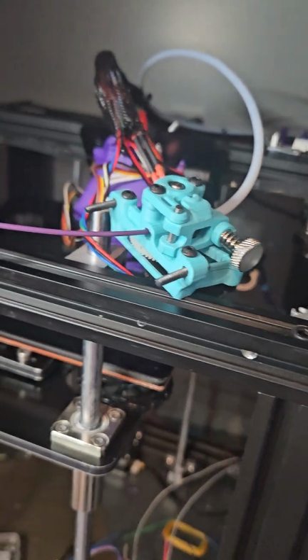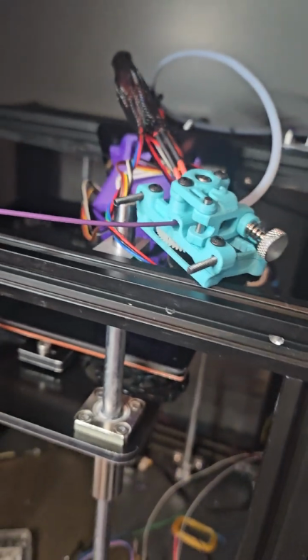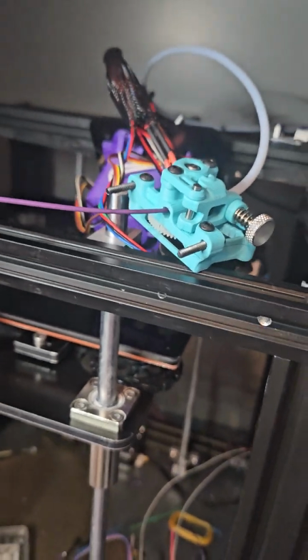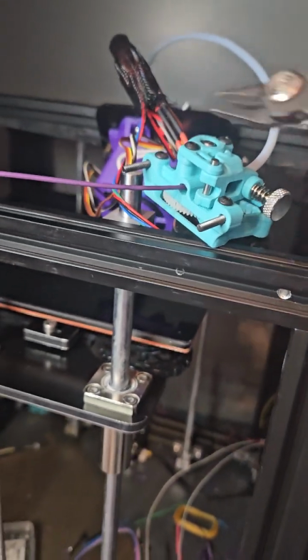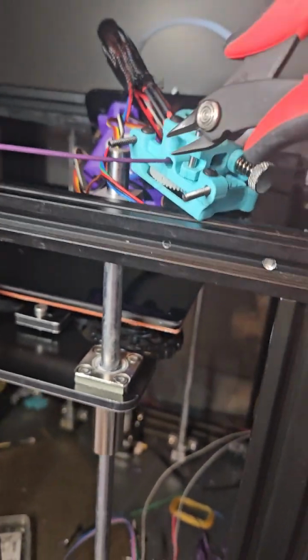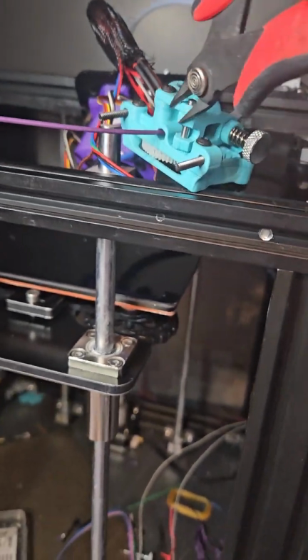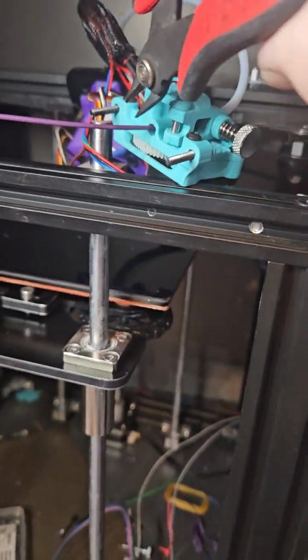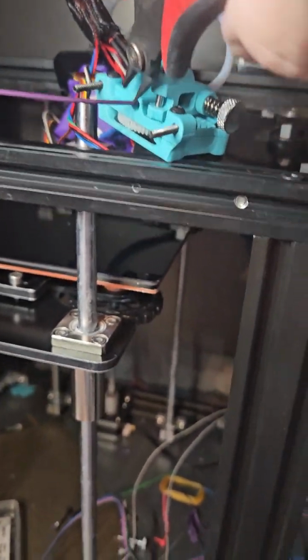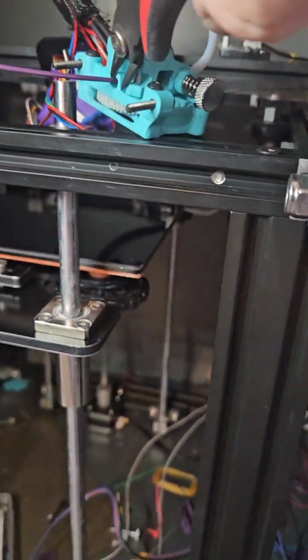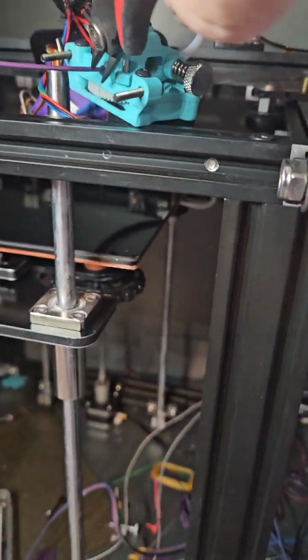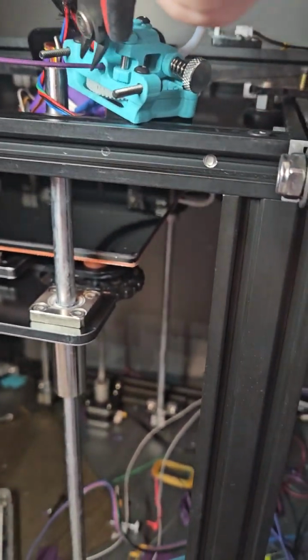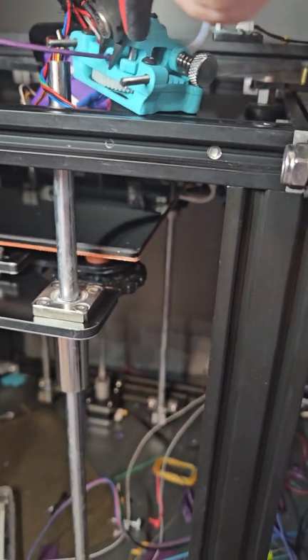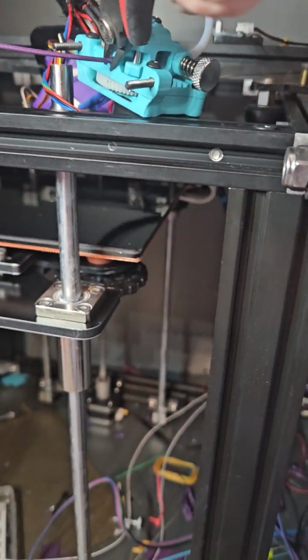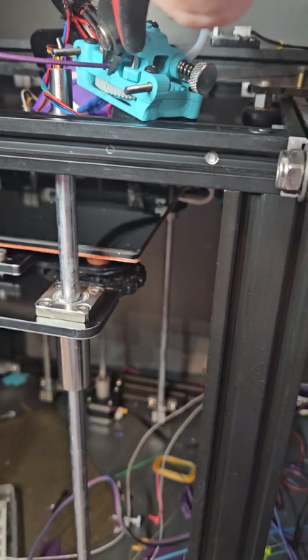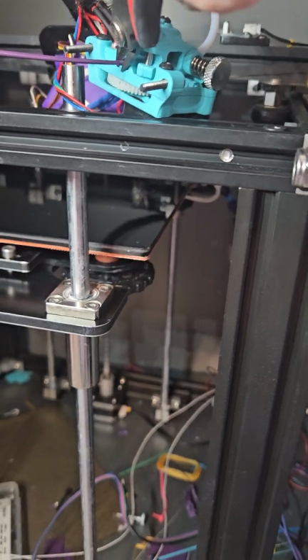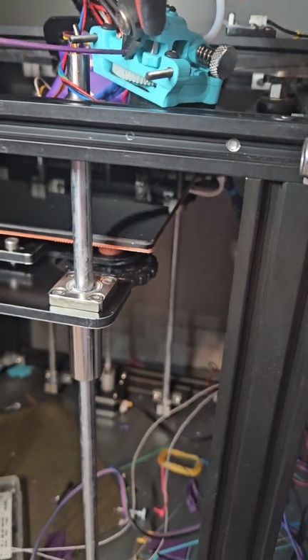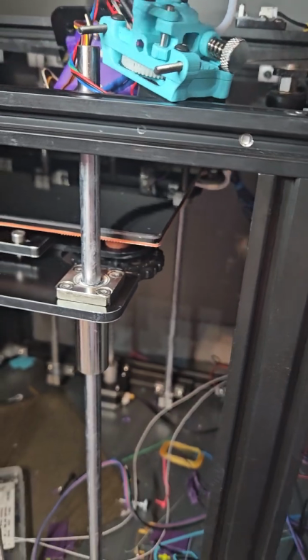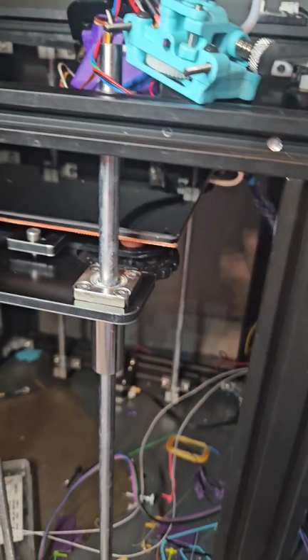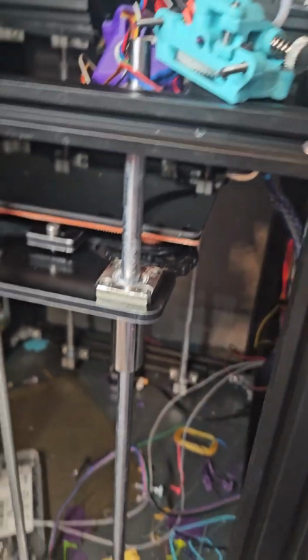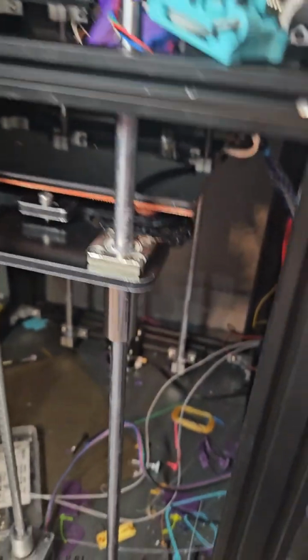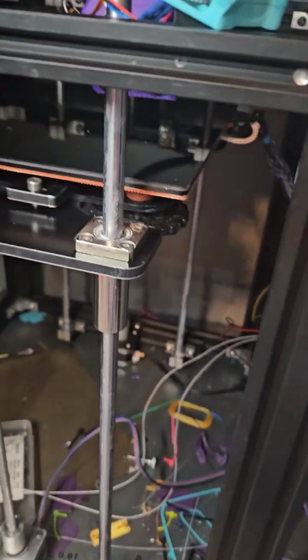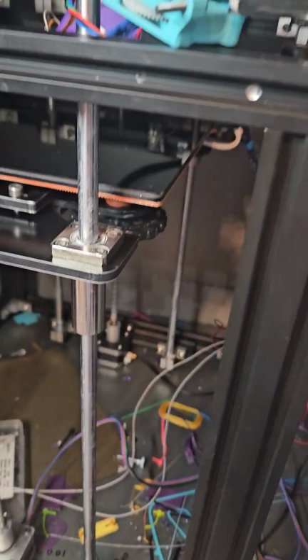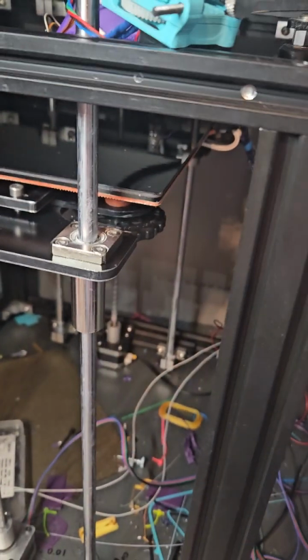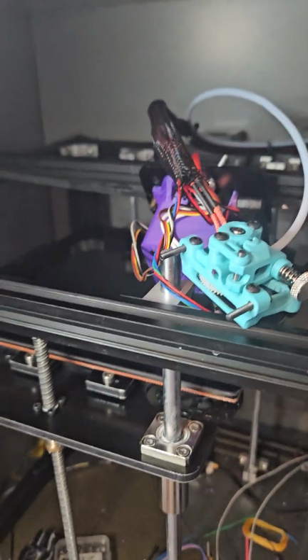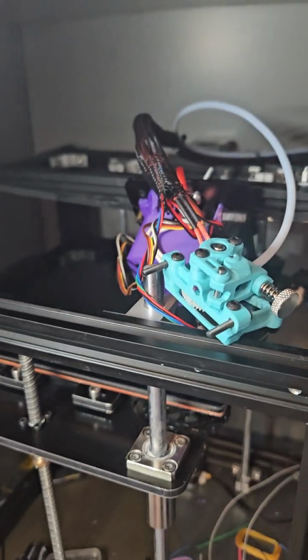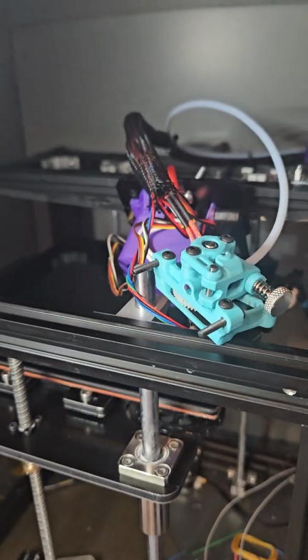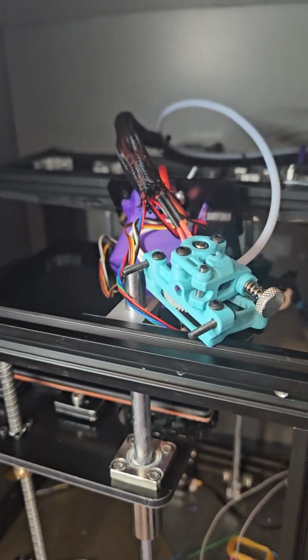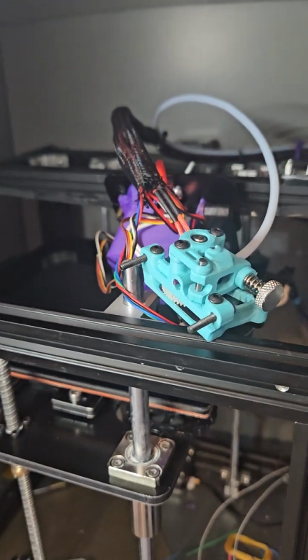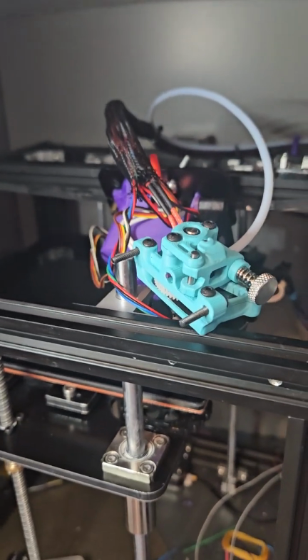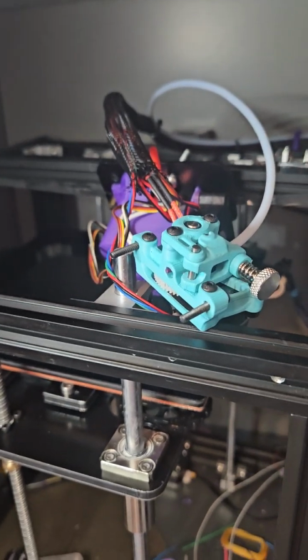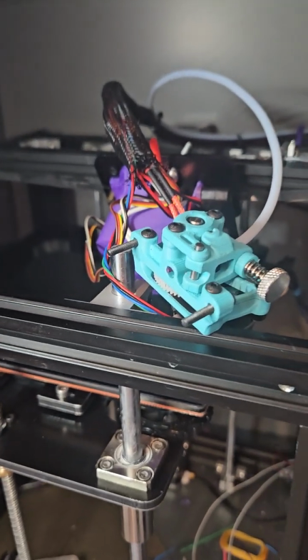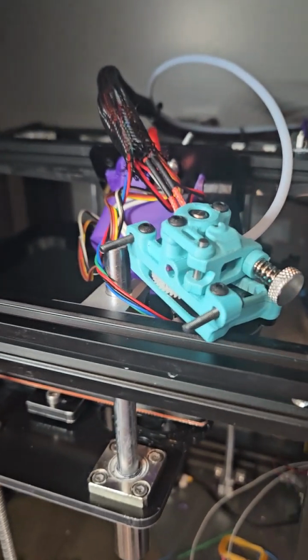Before I reissue the command, I'm going to clip the filament flush. Here's the command.